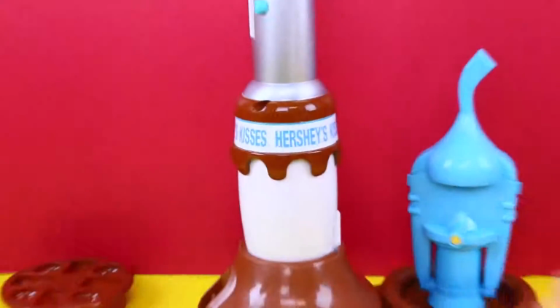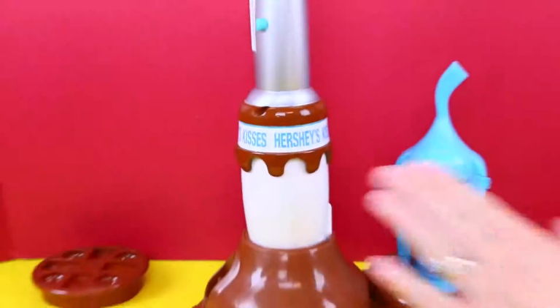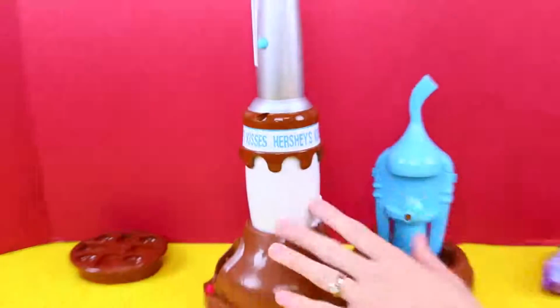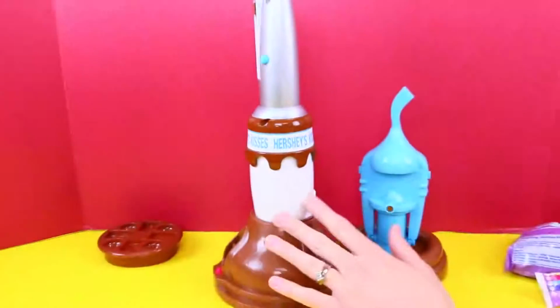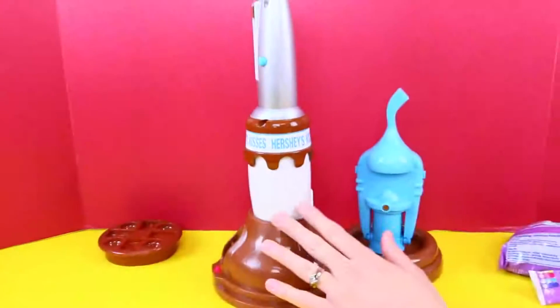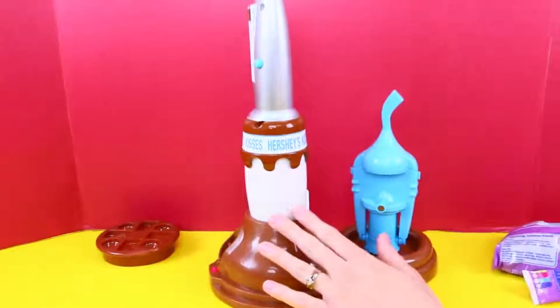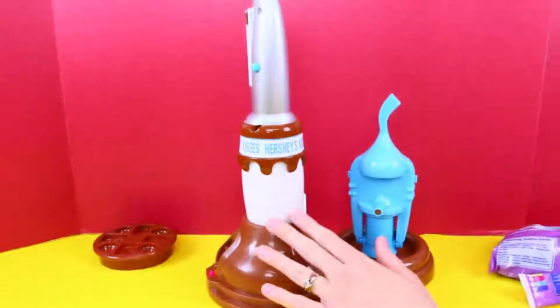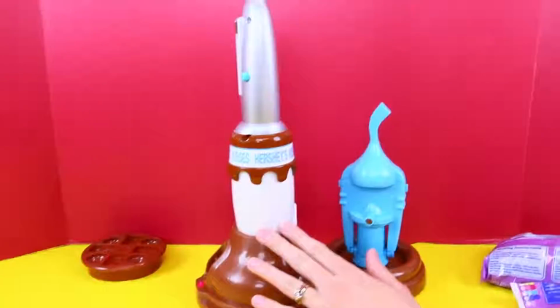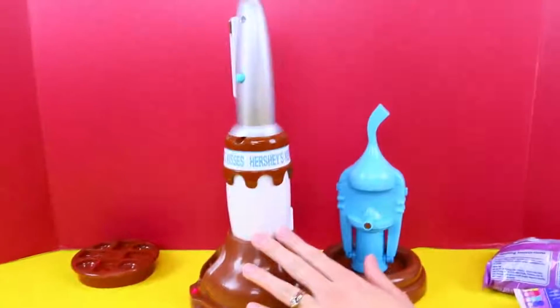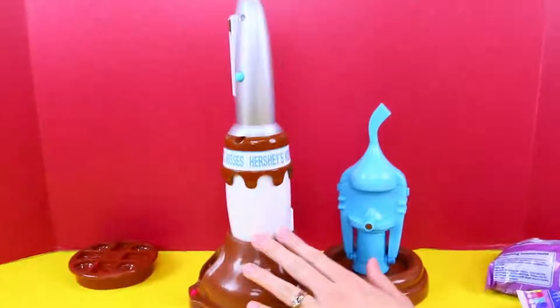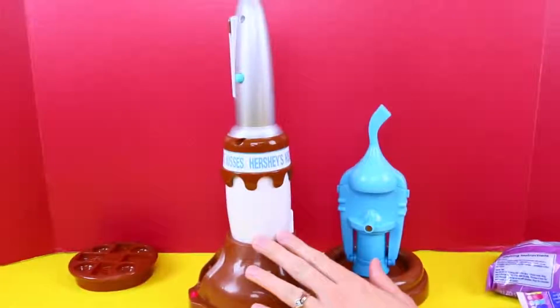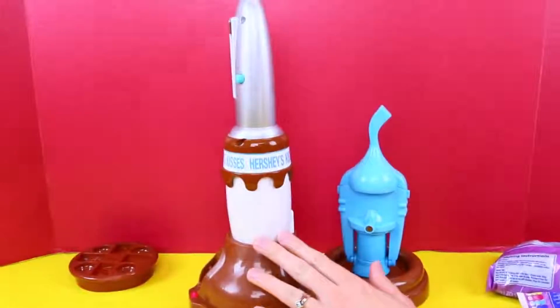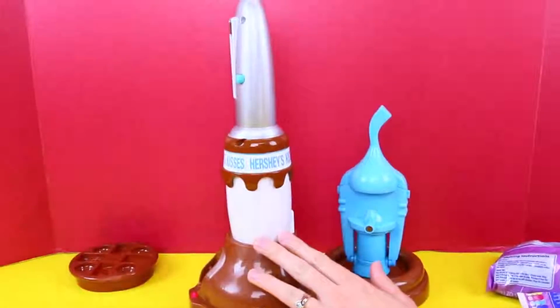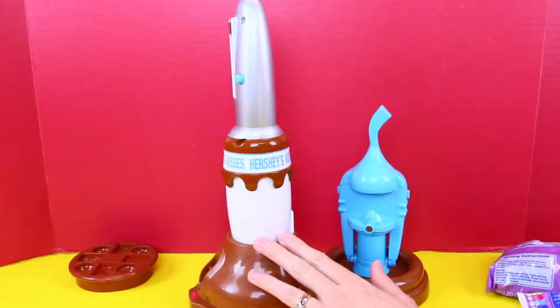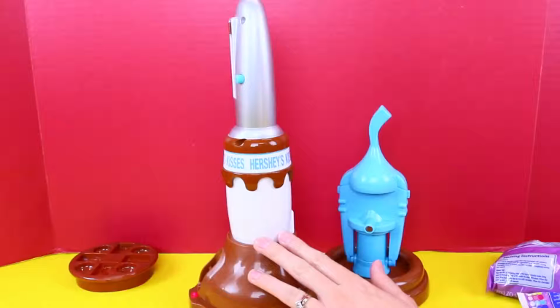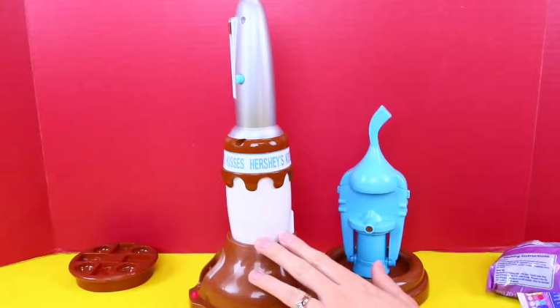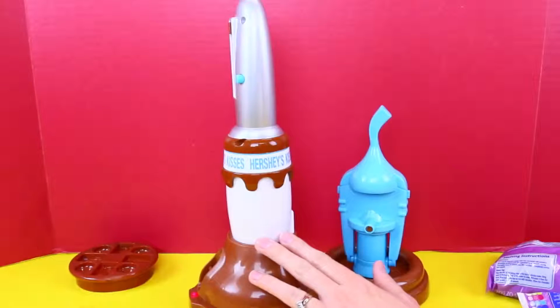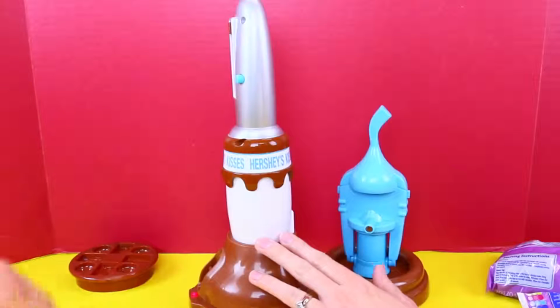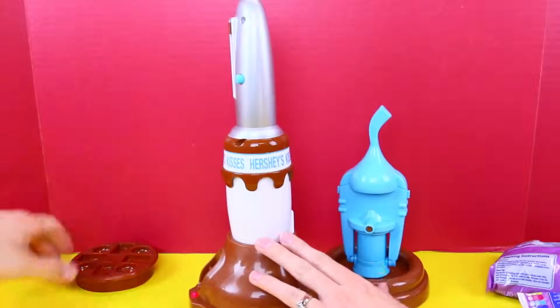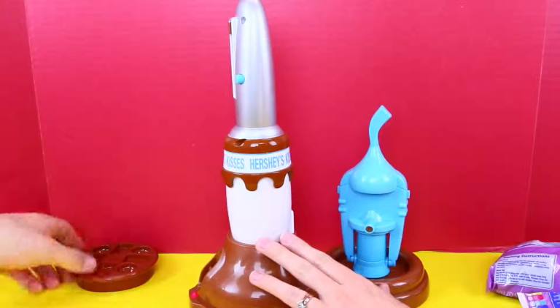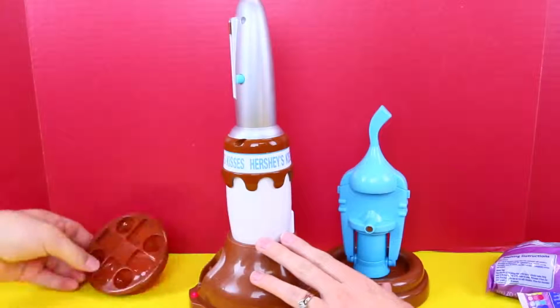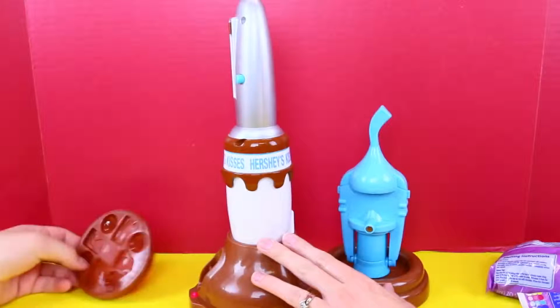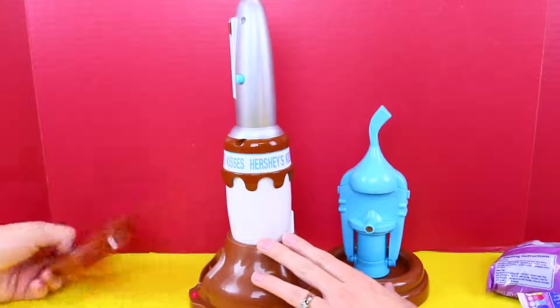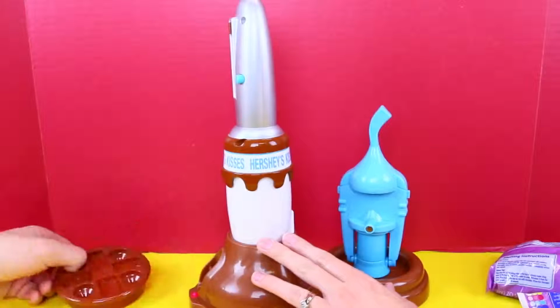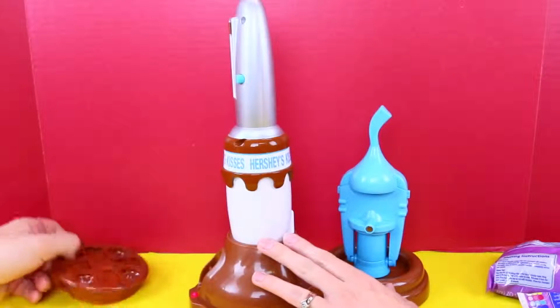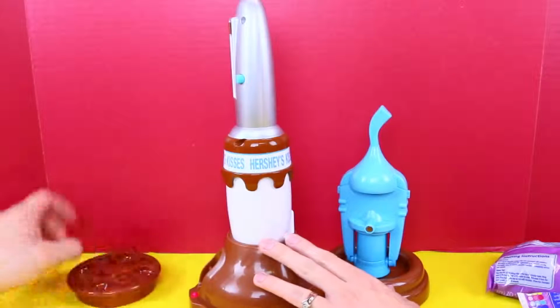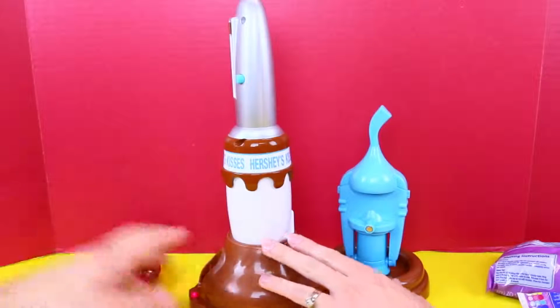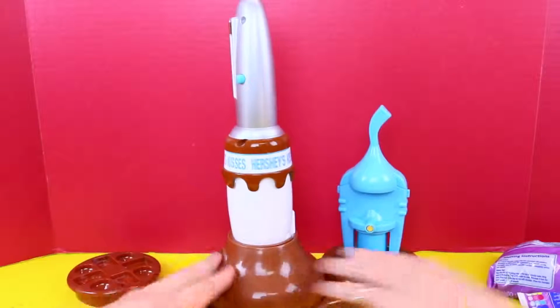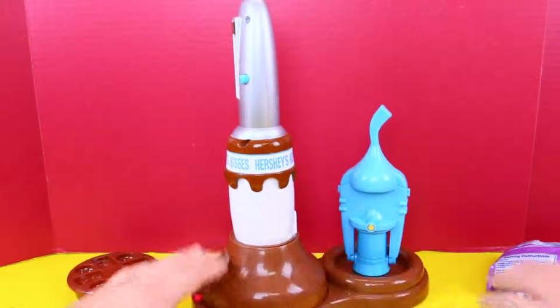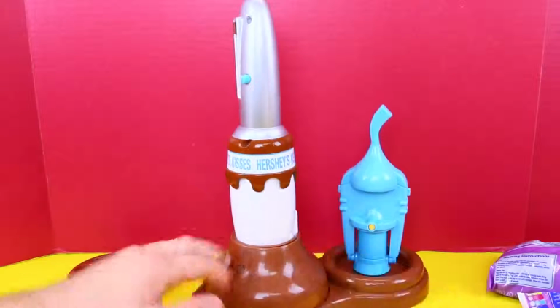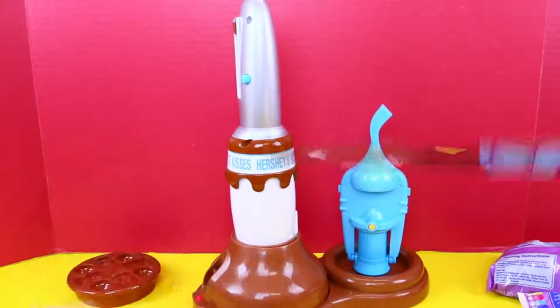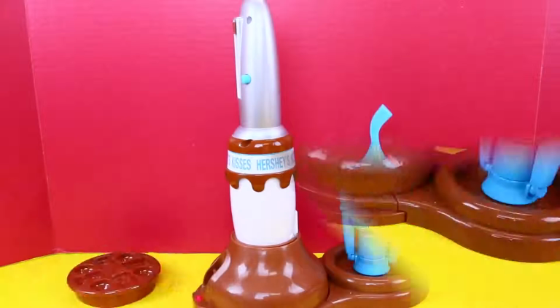So now we put this in here and we wait another three and a half minutes. Three and a half minutes and then it should be melted.